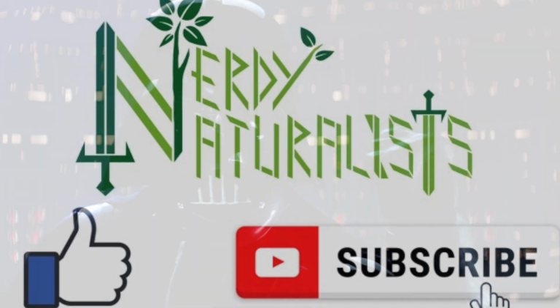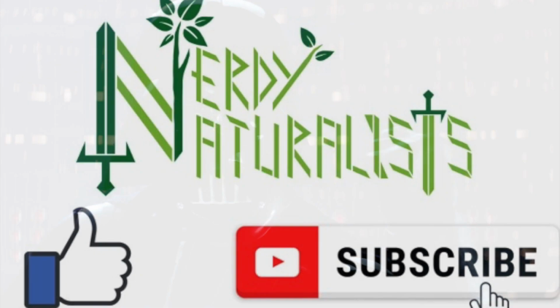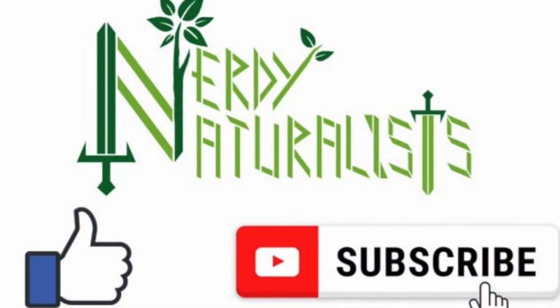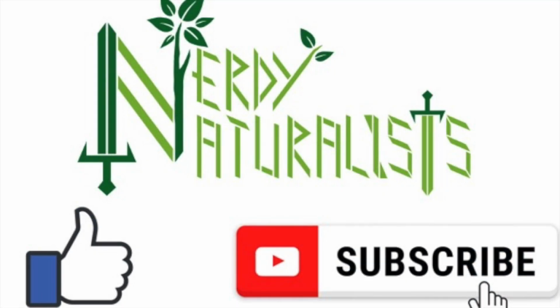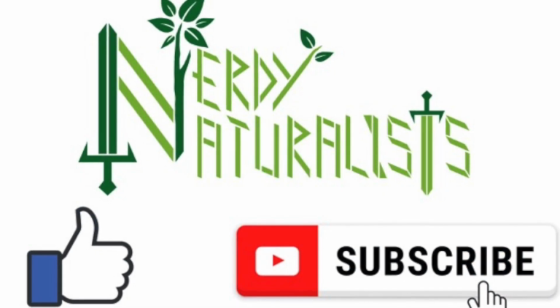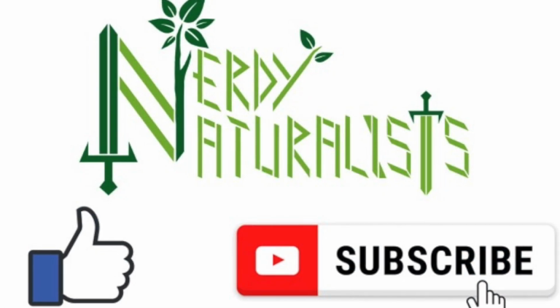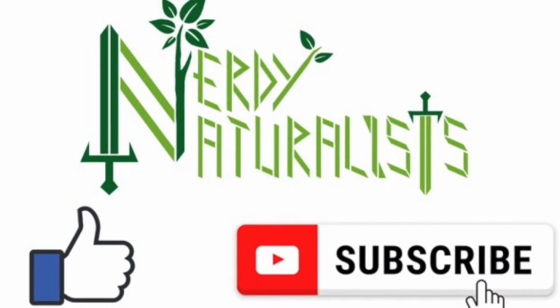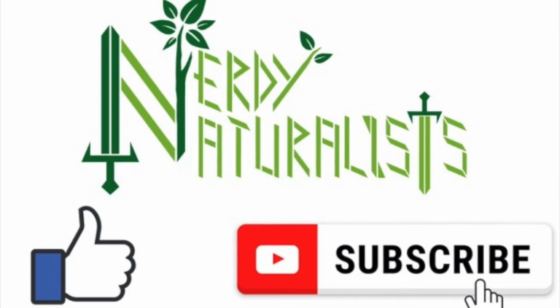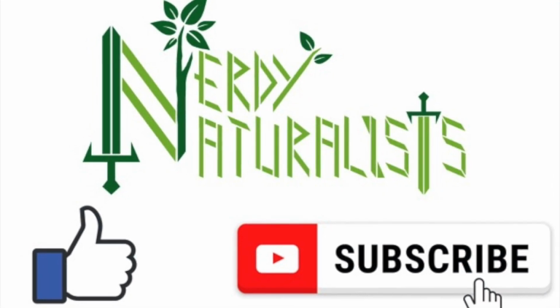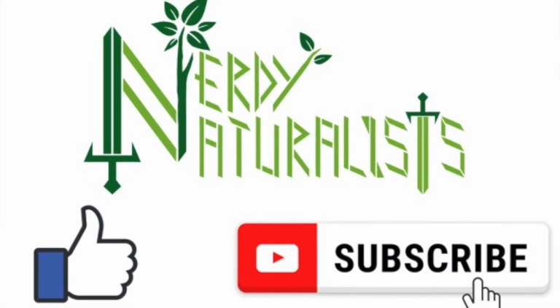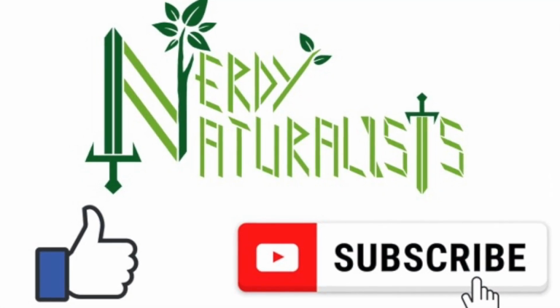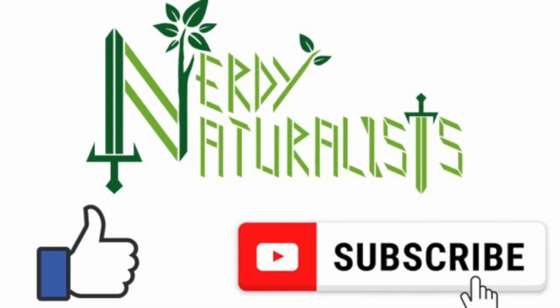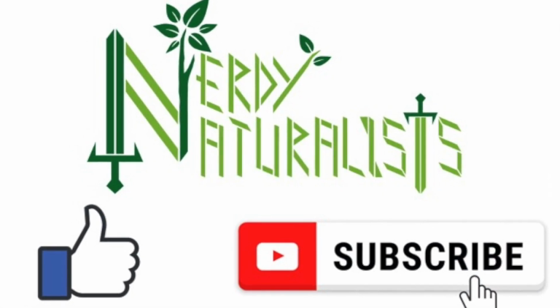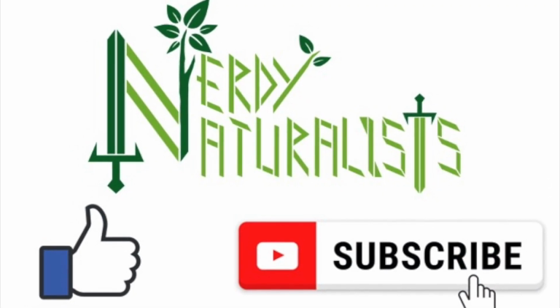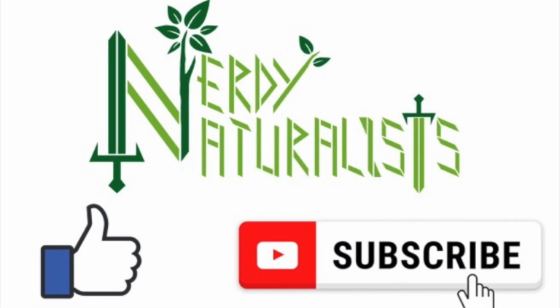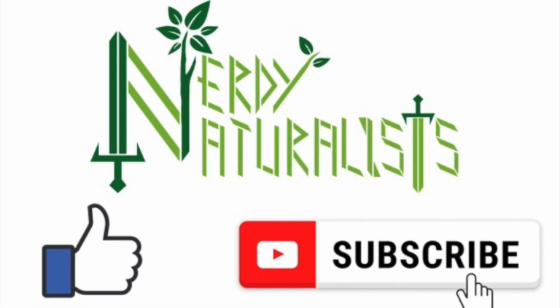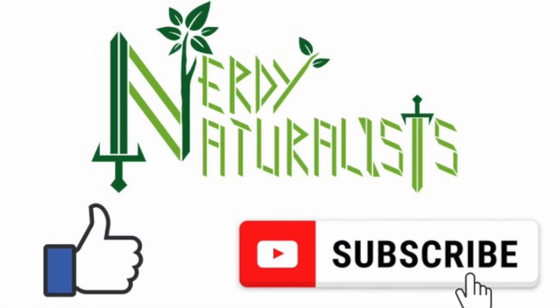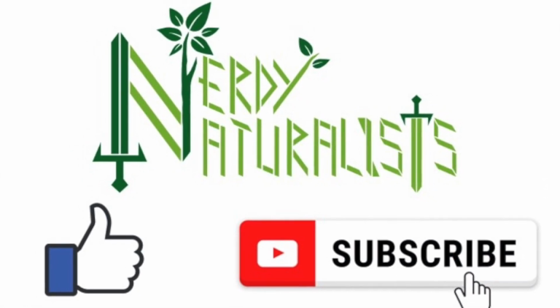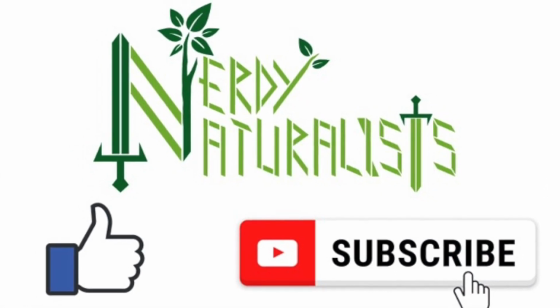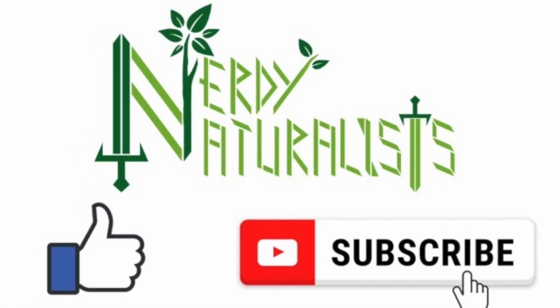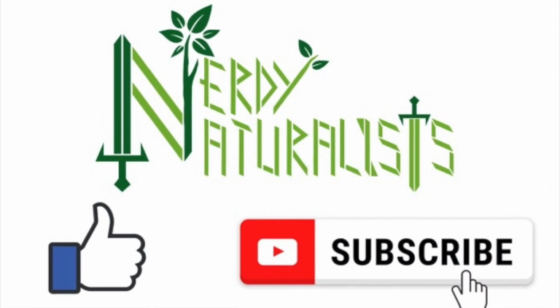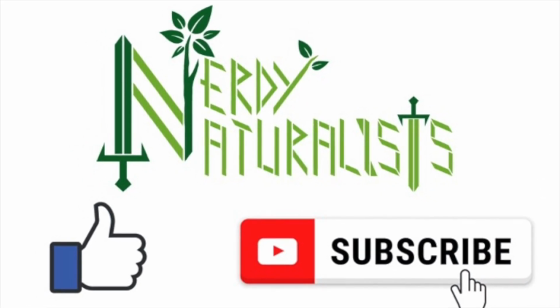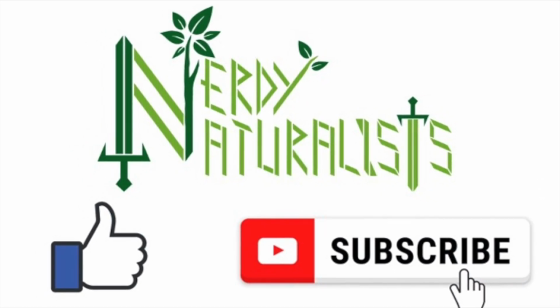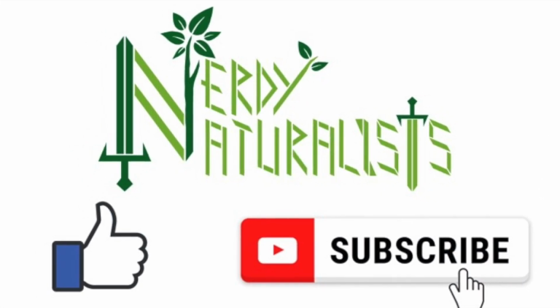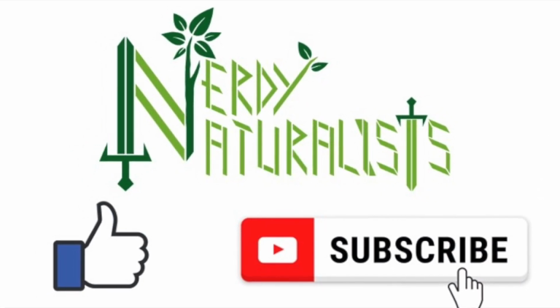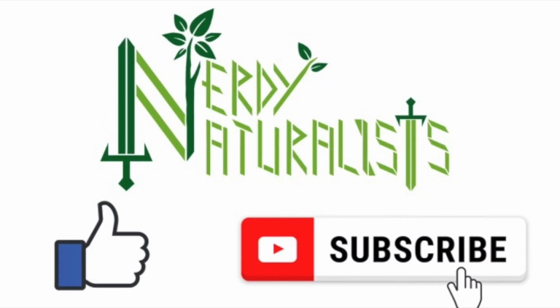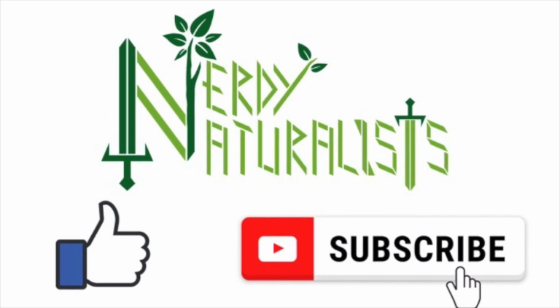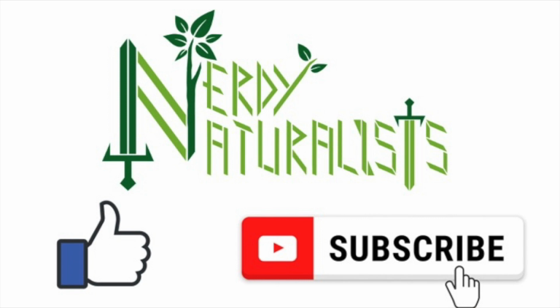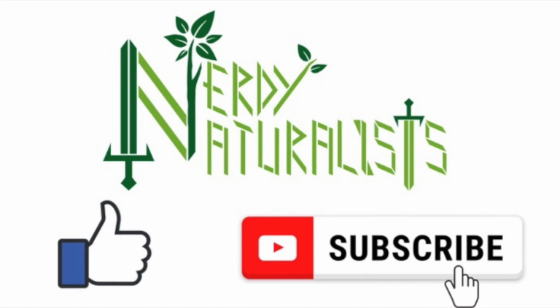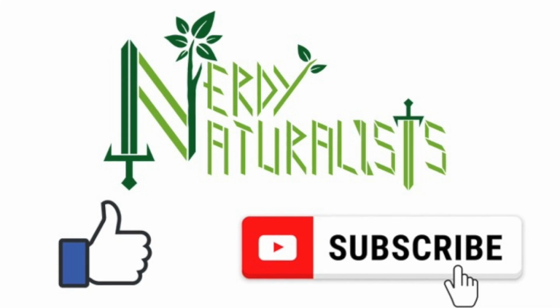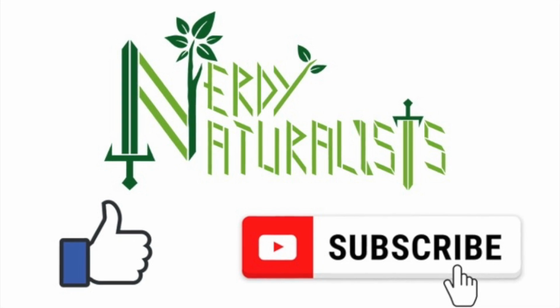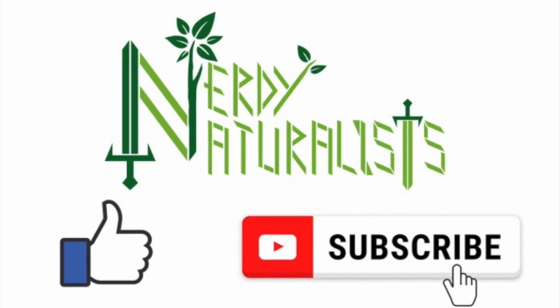If you enjoyed this video, please click like. And if you want more analysis of nerd culture, please subscribe.